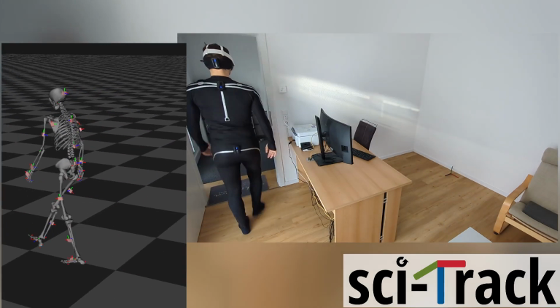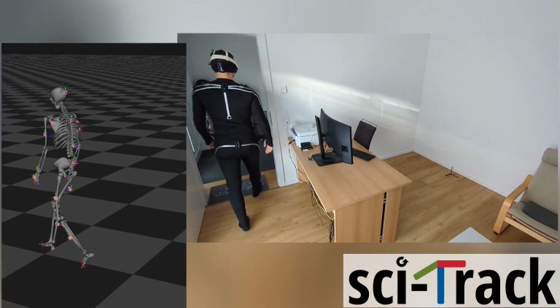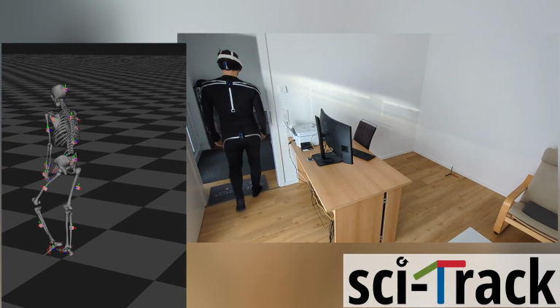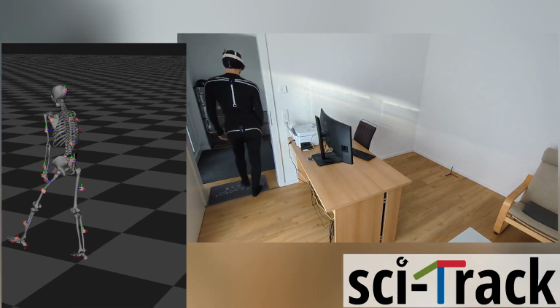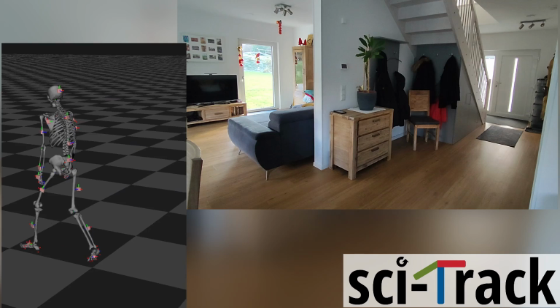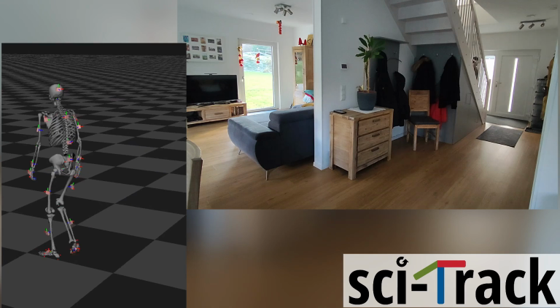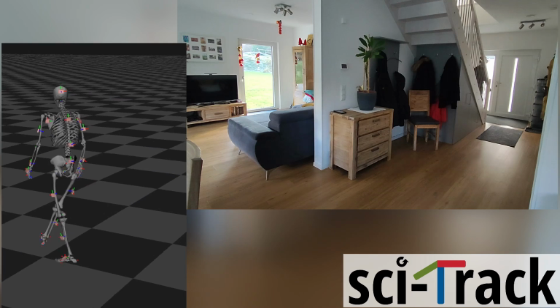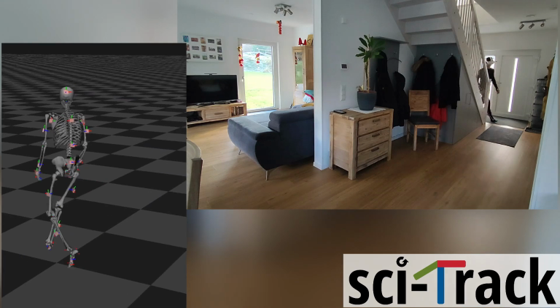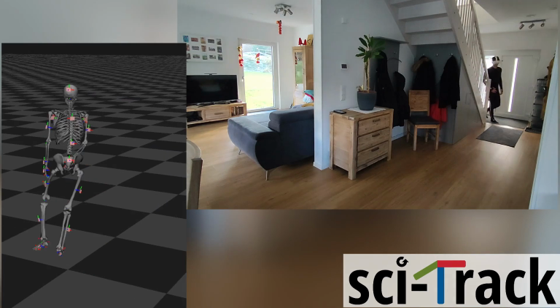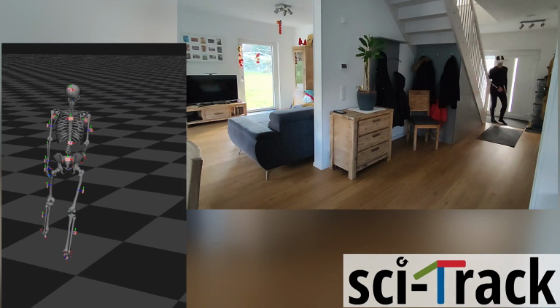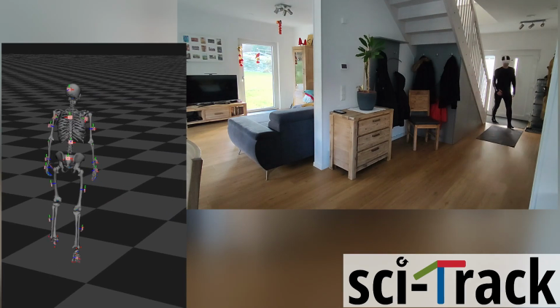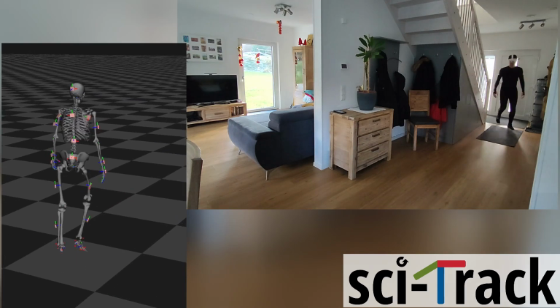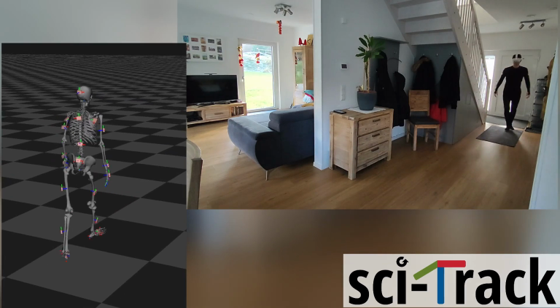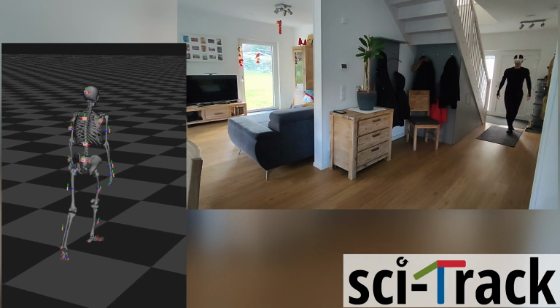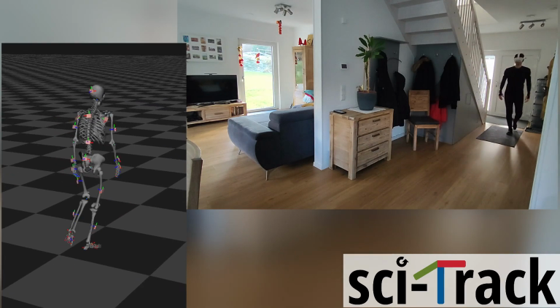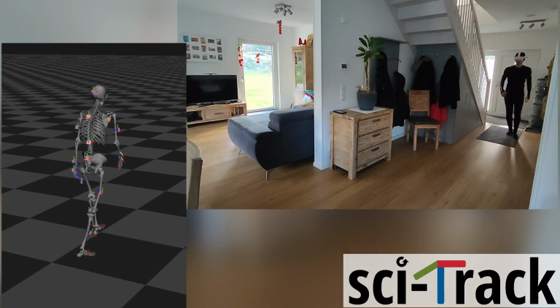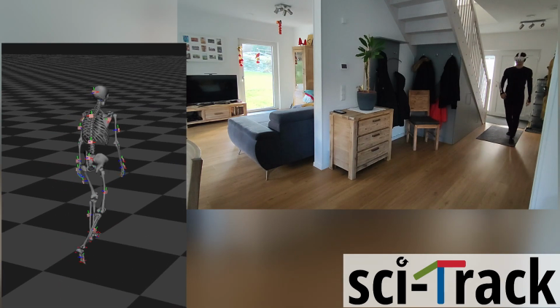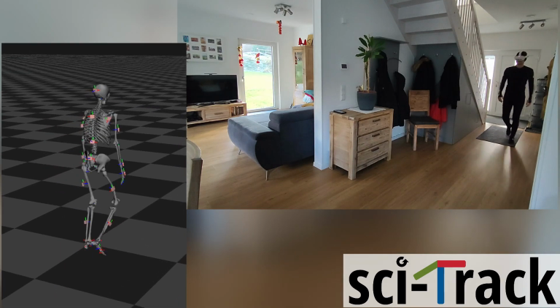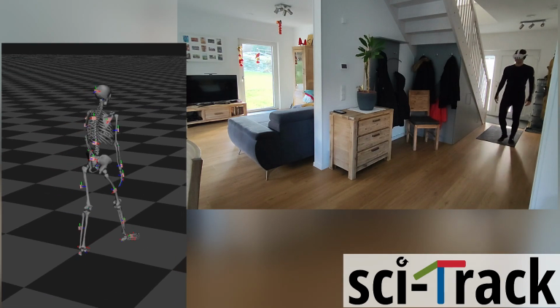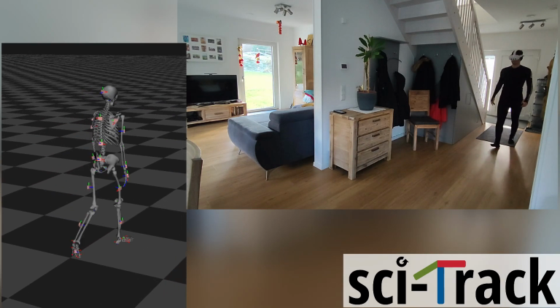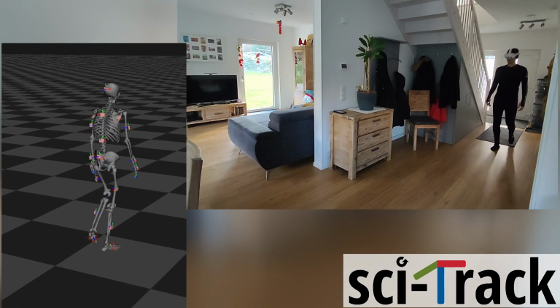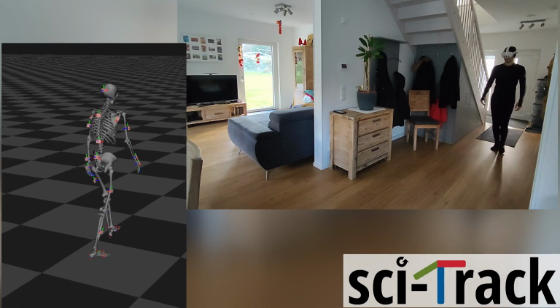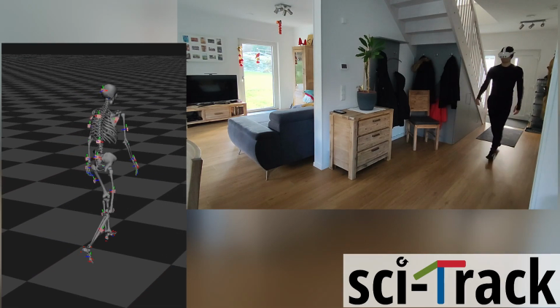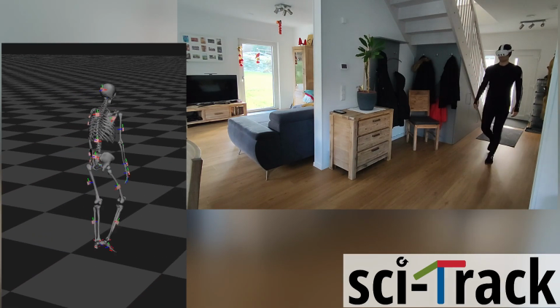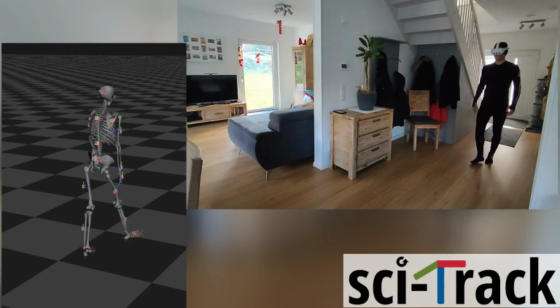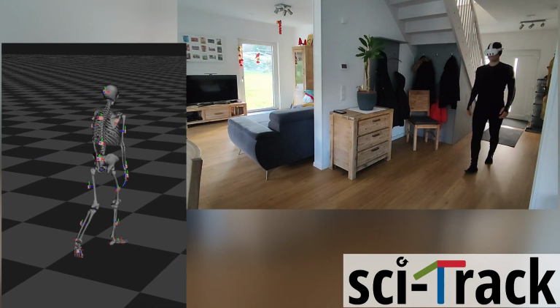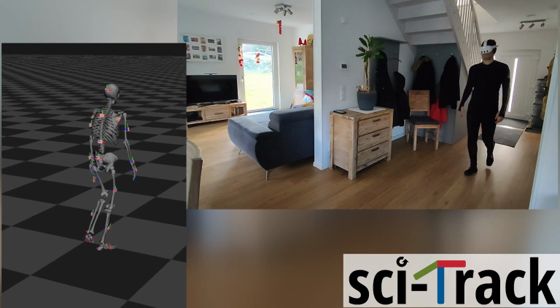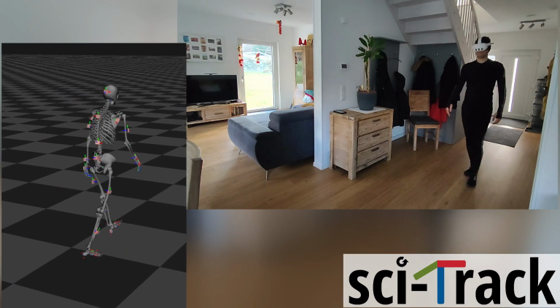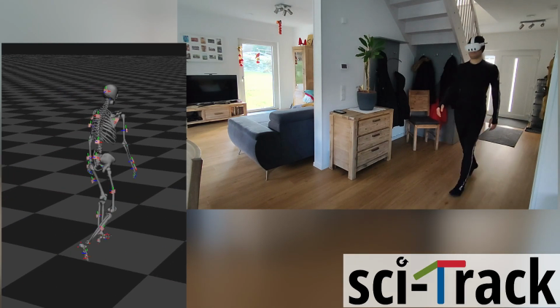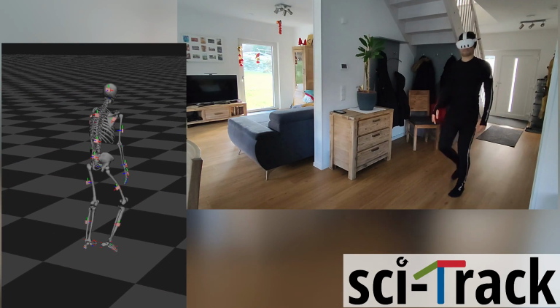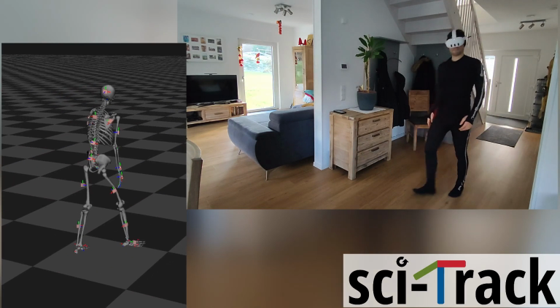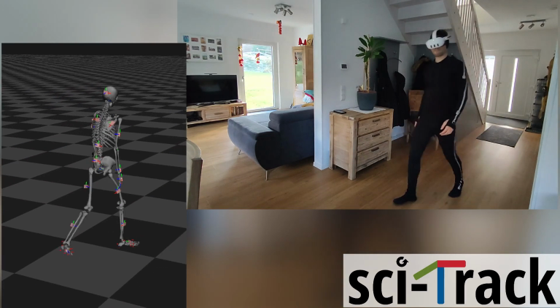During locomotion, the ground contact information from the inertial system prevents the fusion output from slipping or sliding.